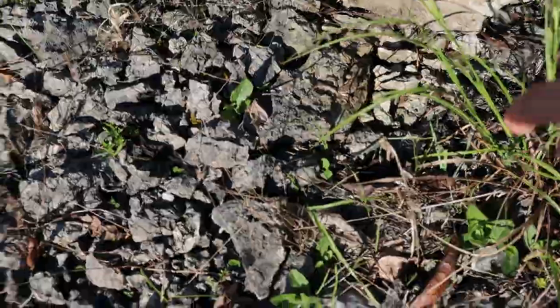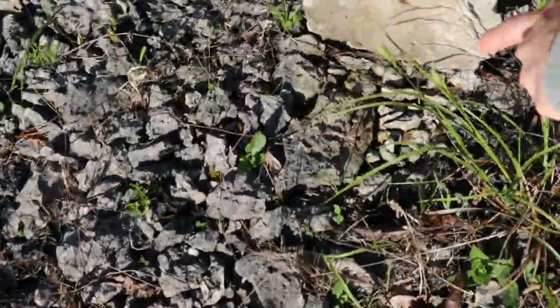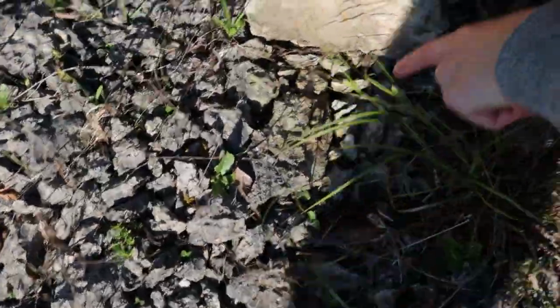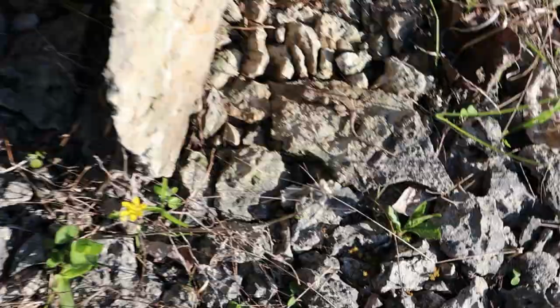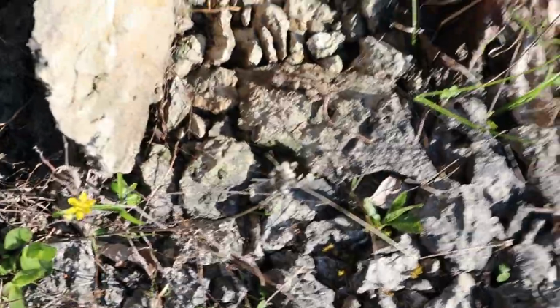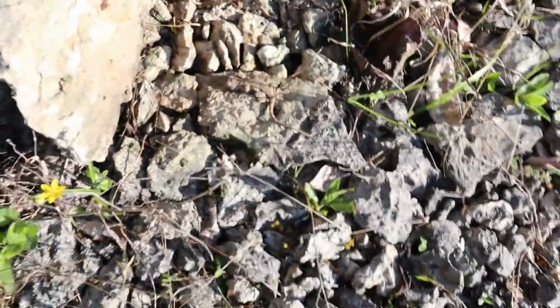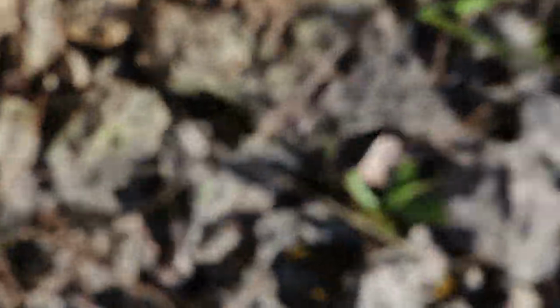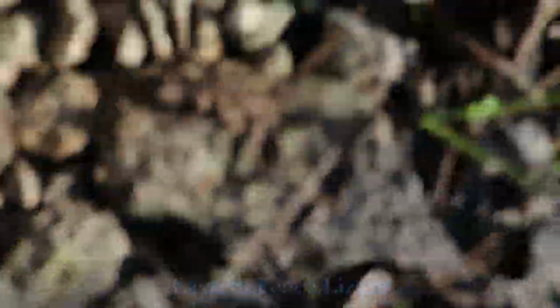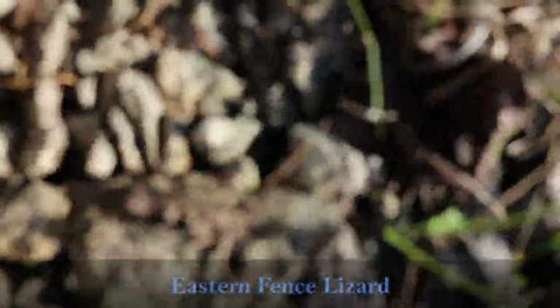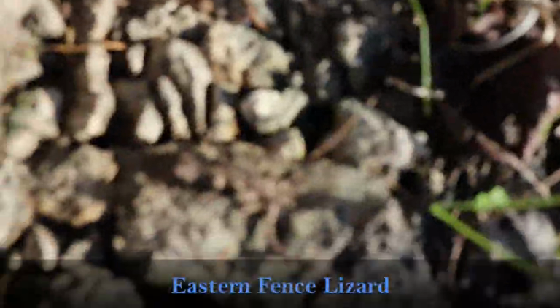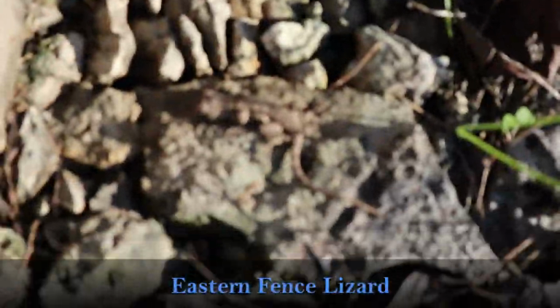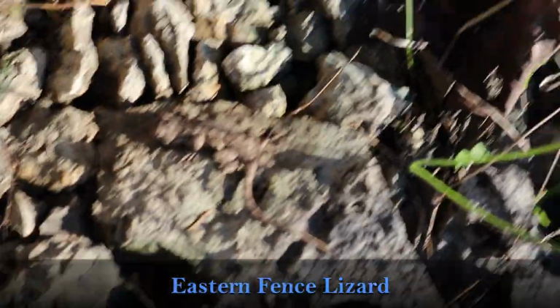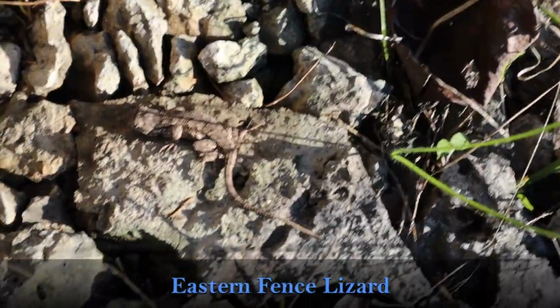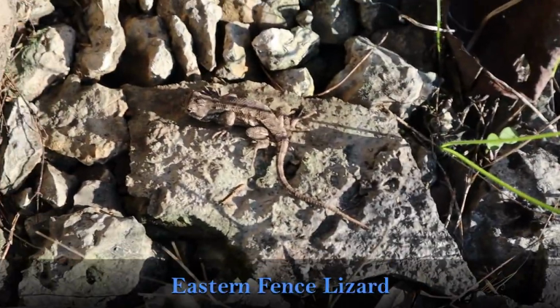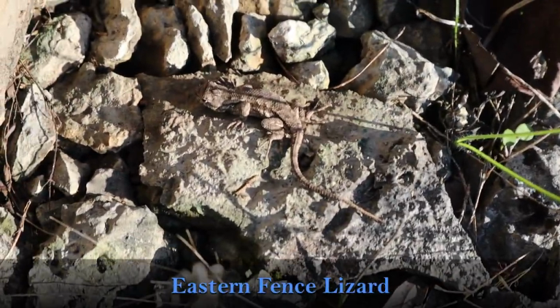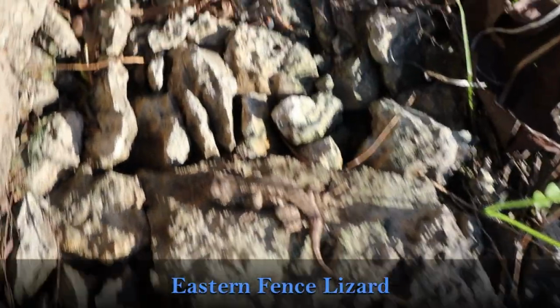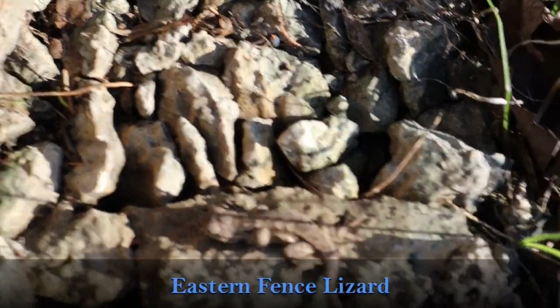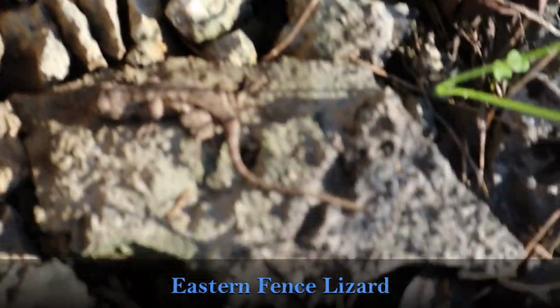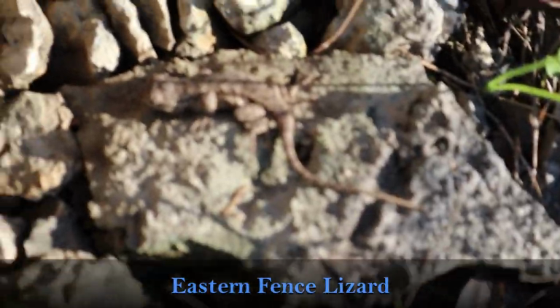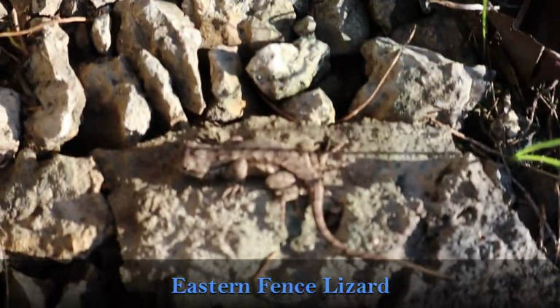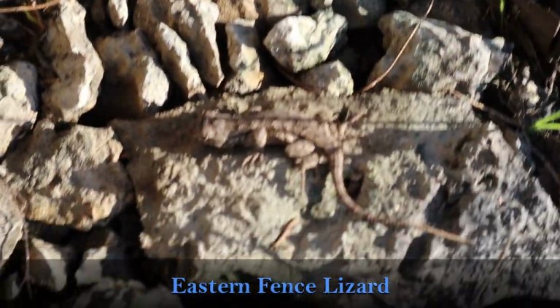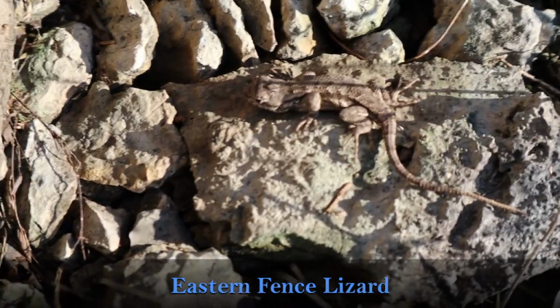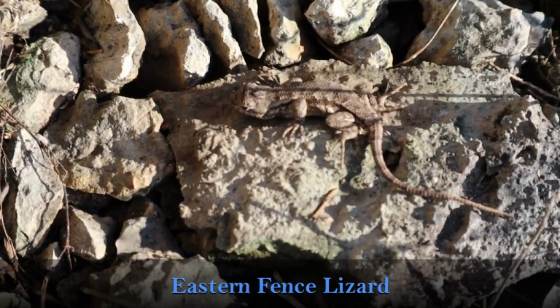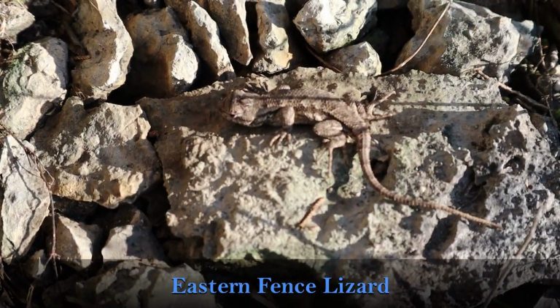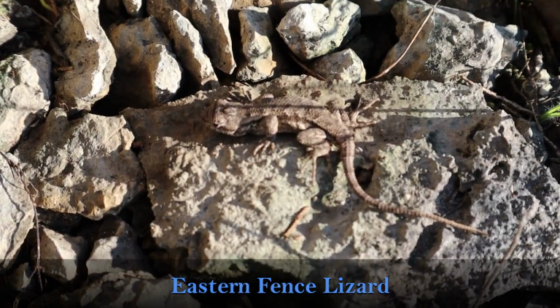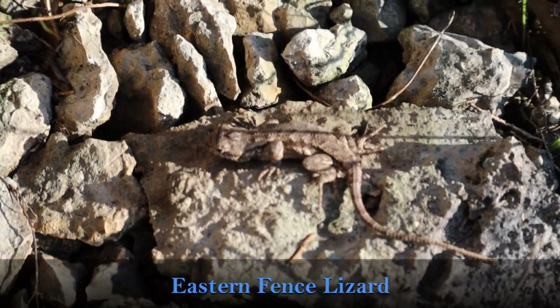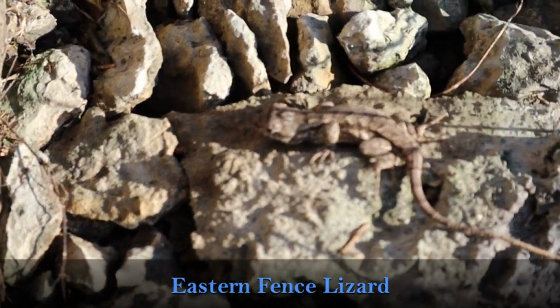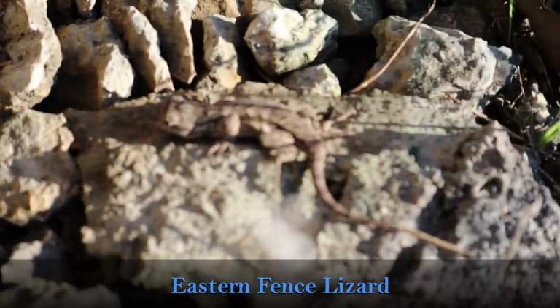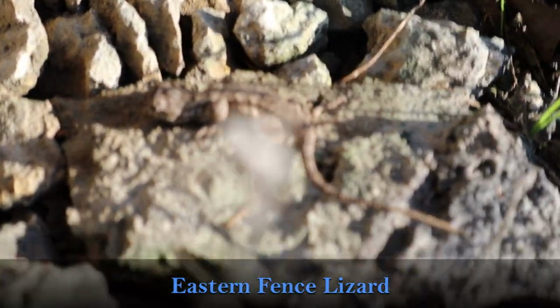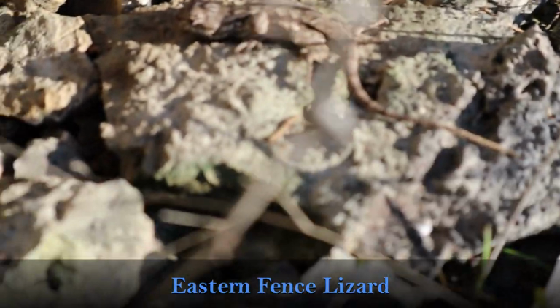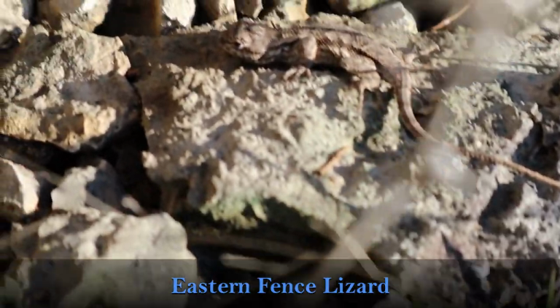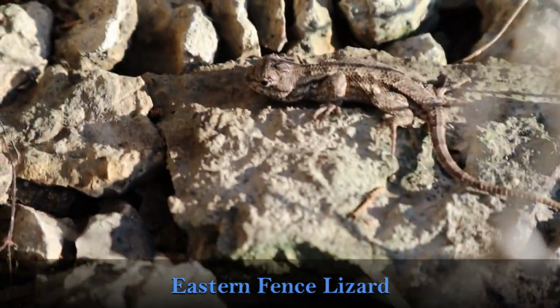Oh yeah, he's a teeny weeny eastern fence lizard. We're finding similar stuff to what we found last time.